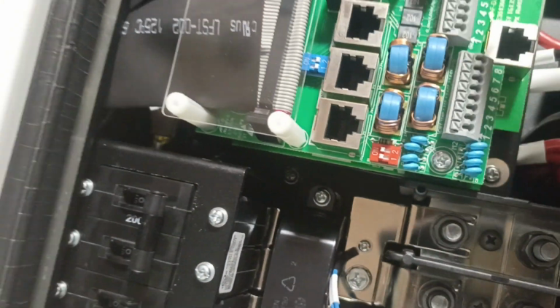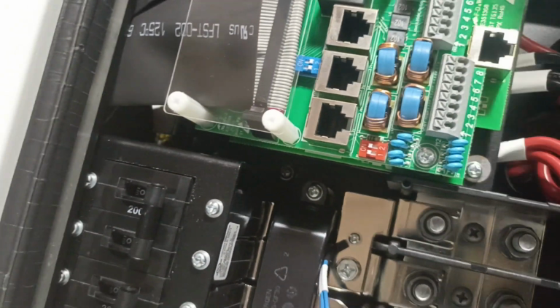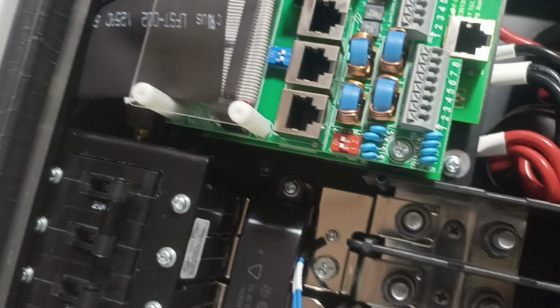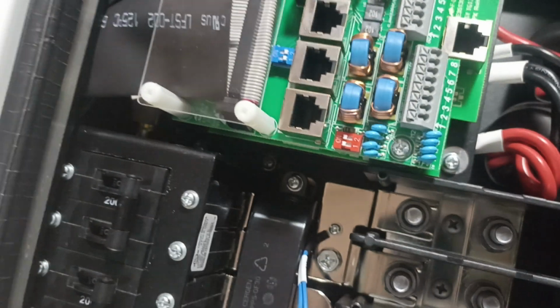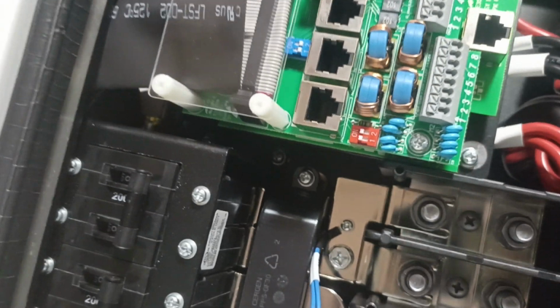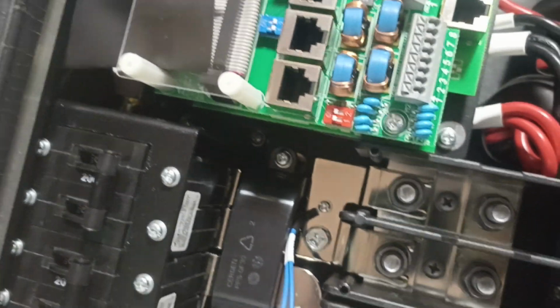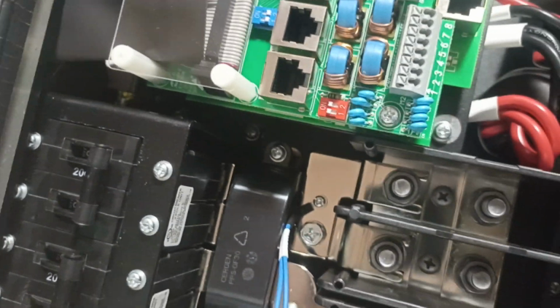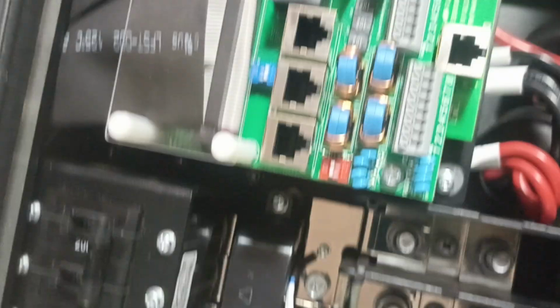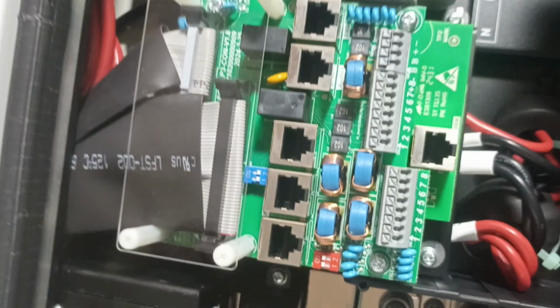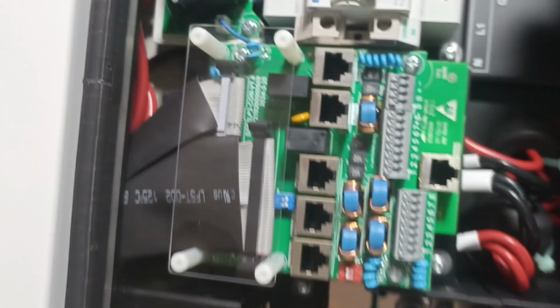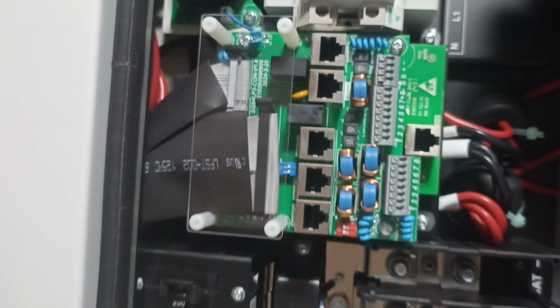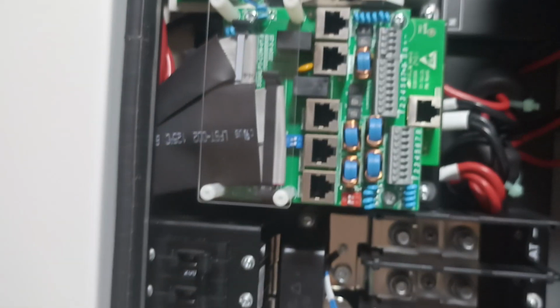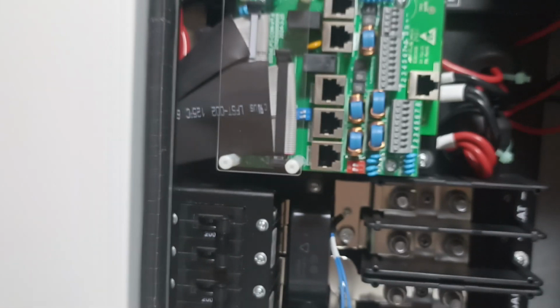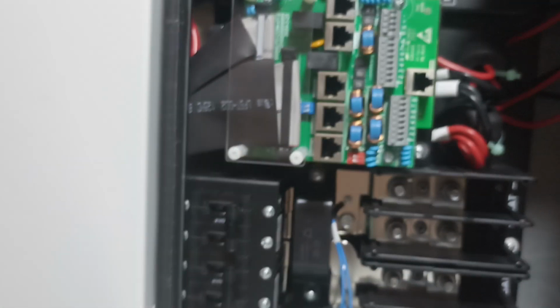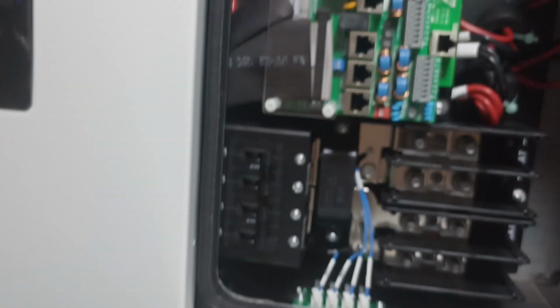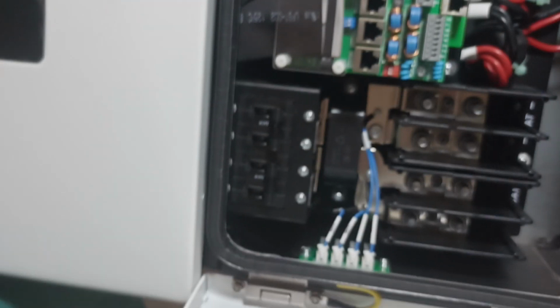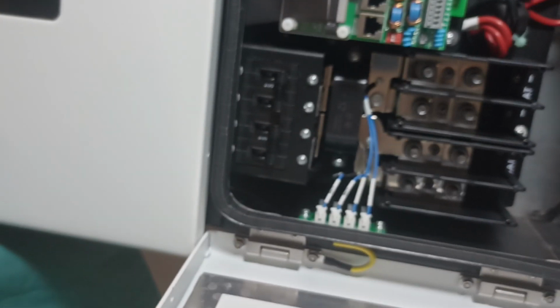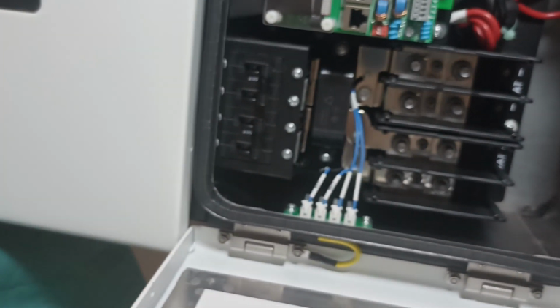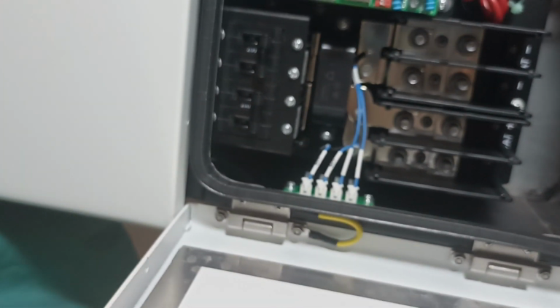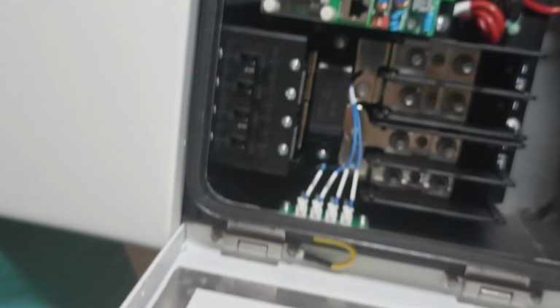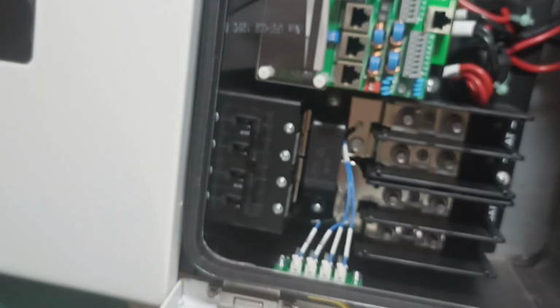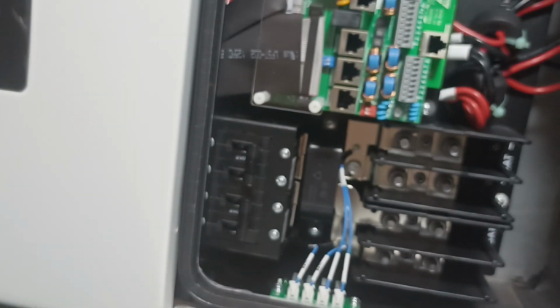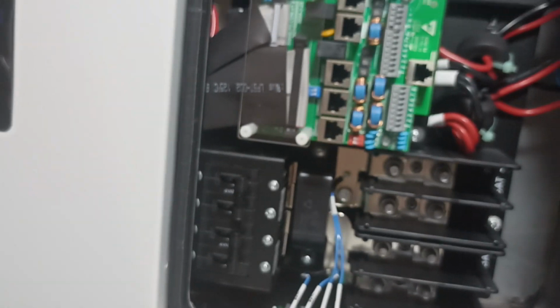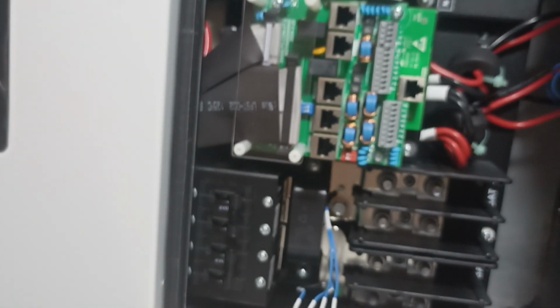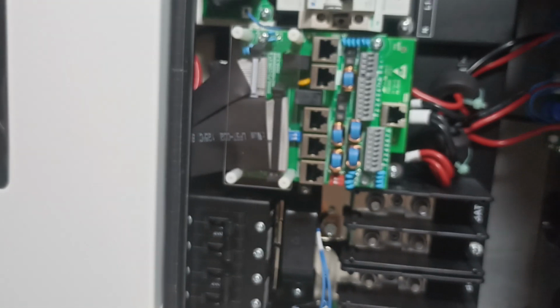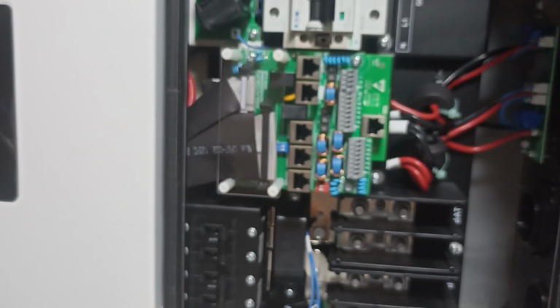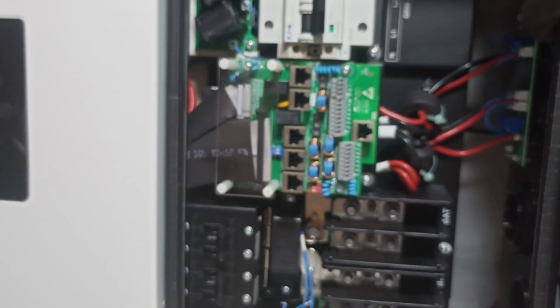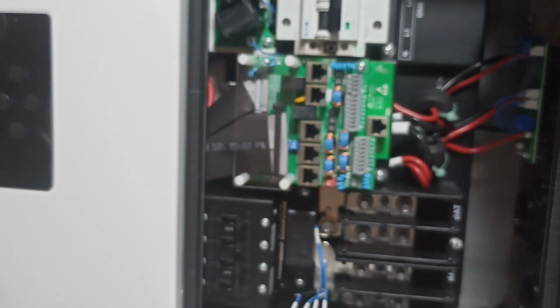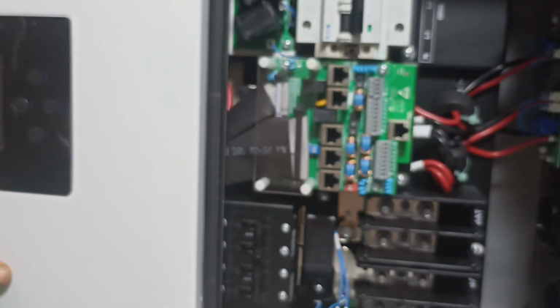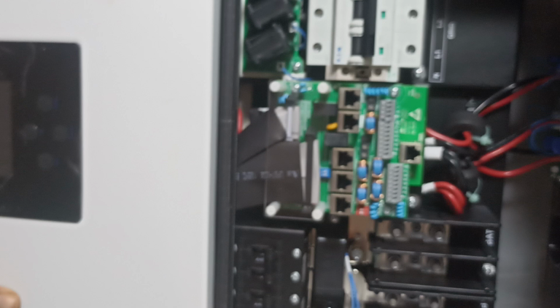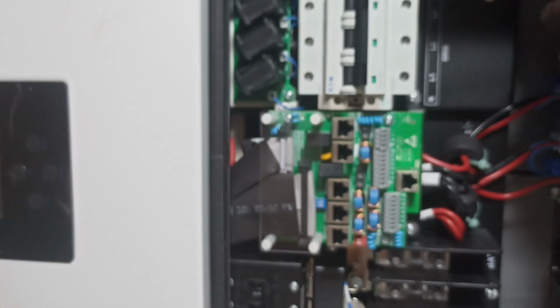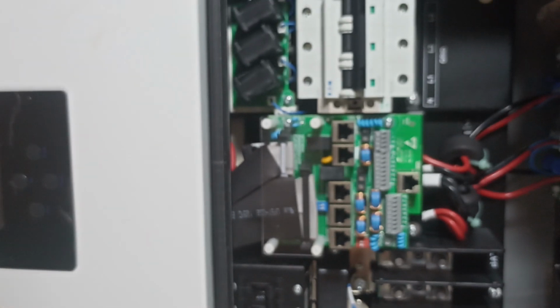We are going to continue and make the connection.